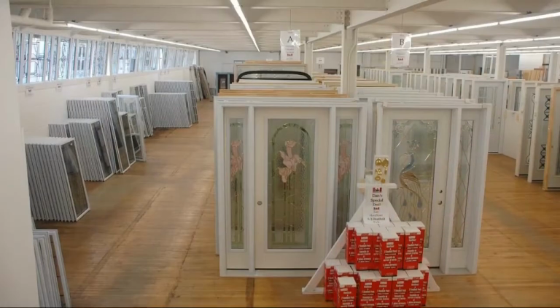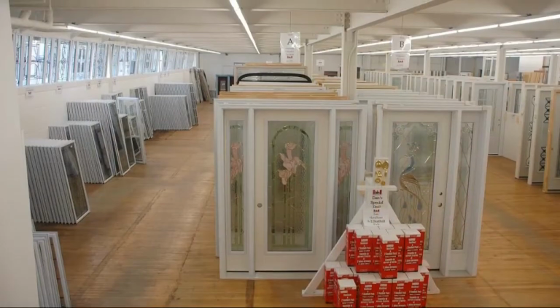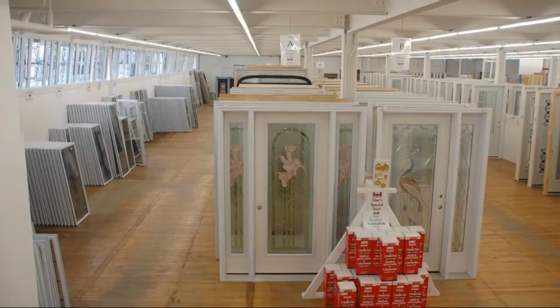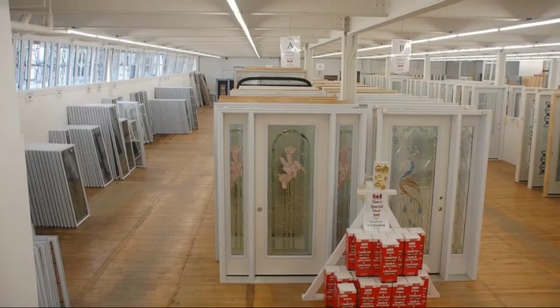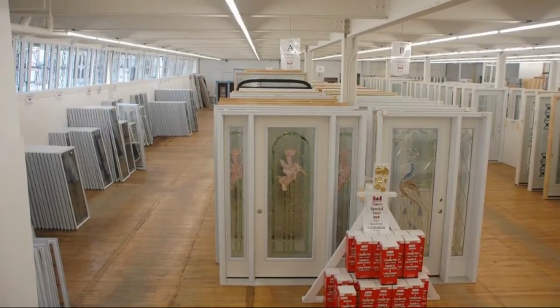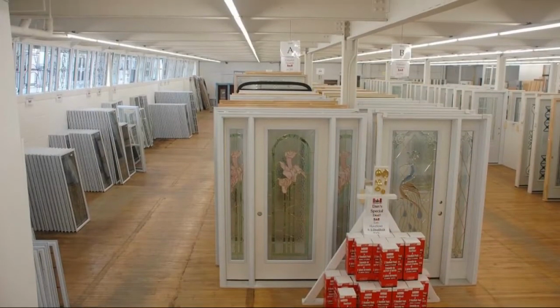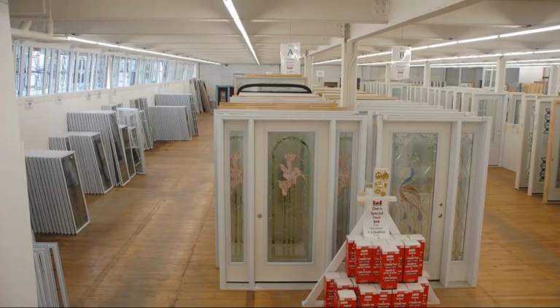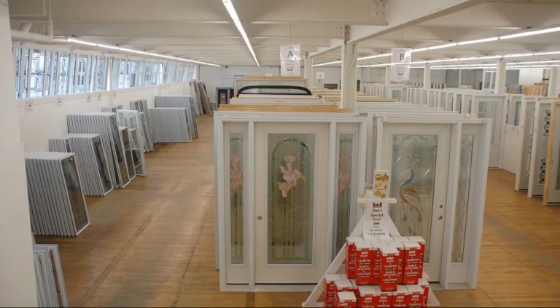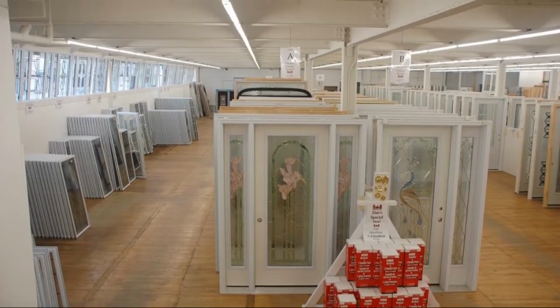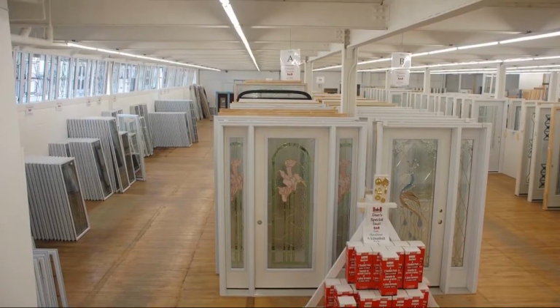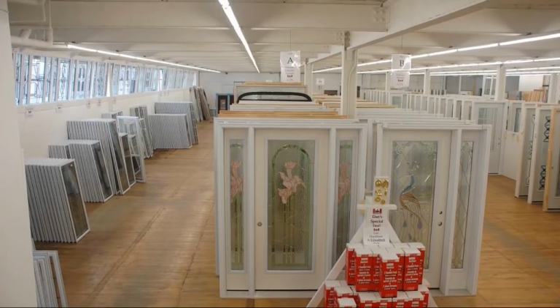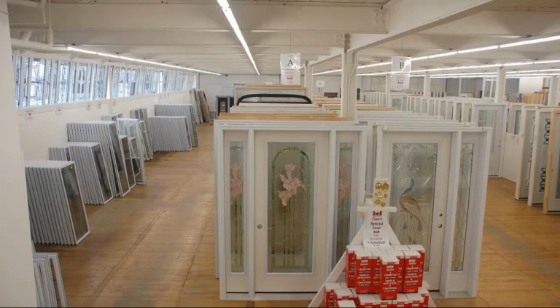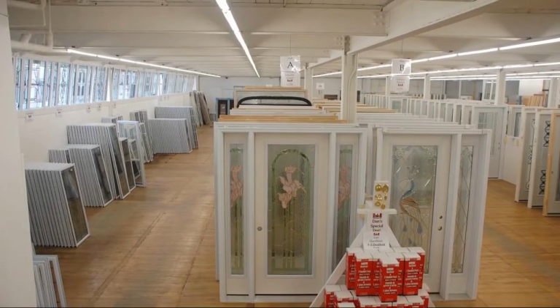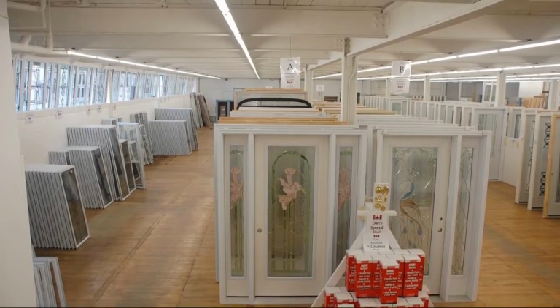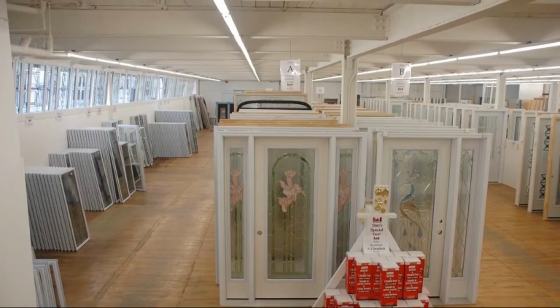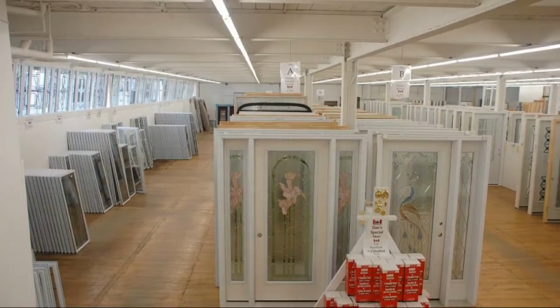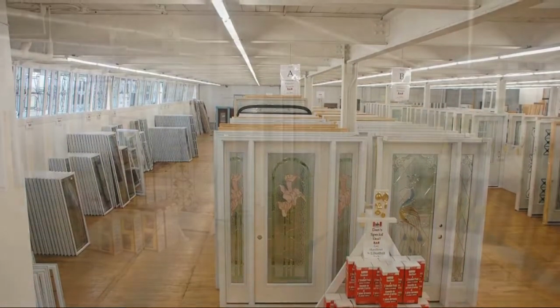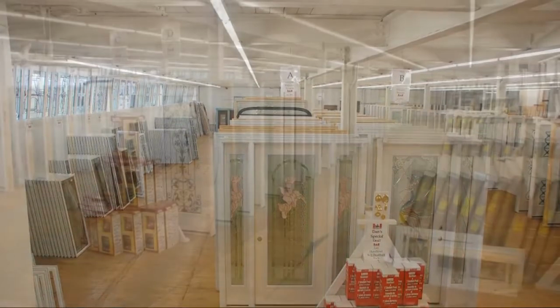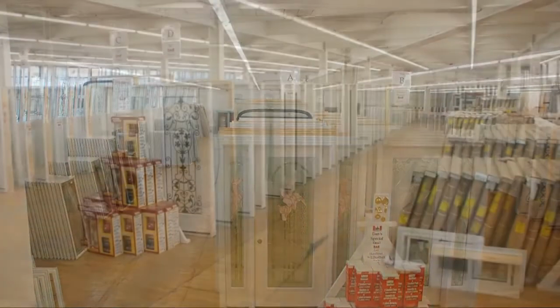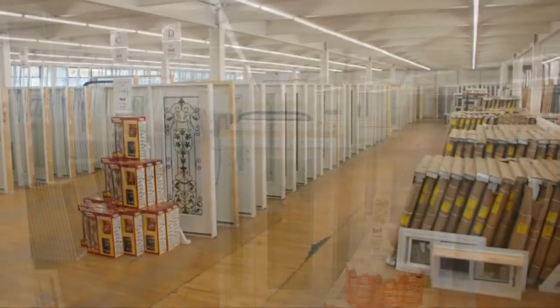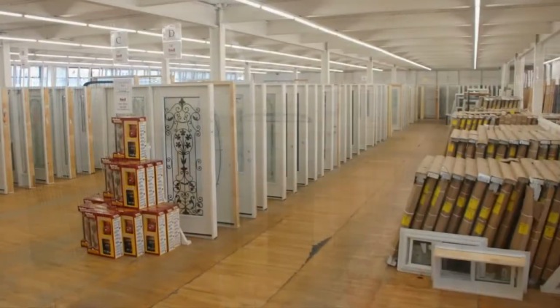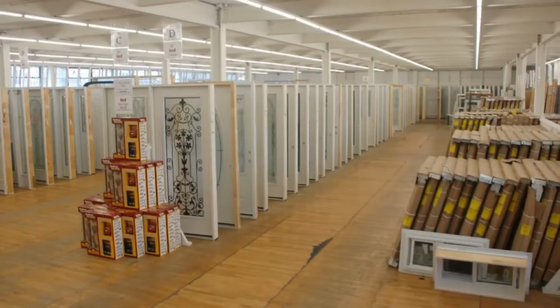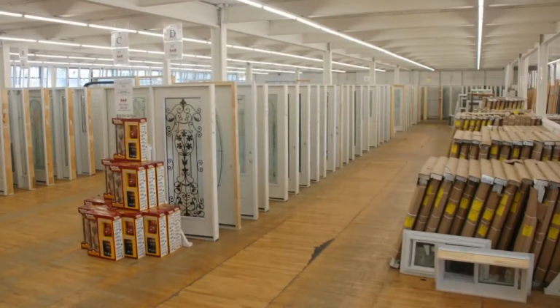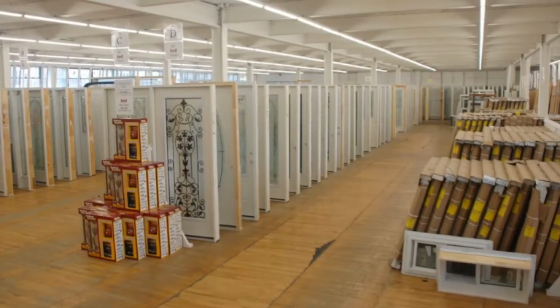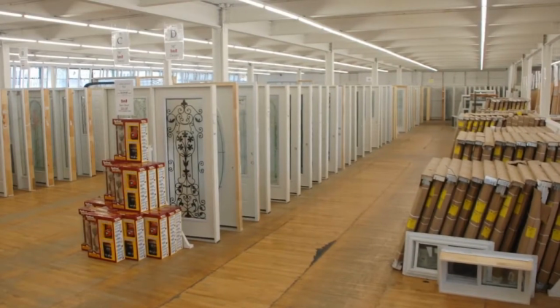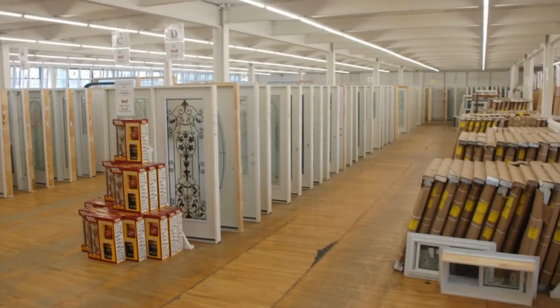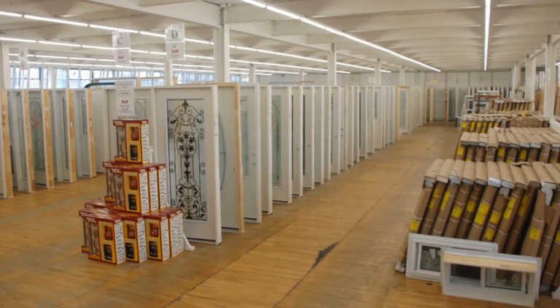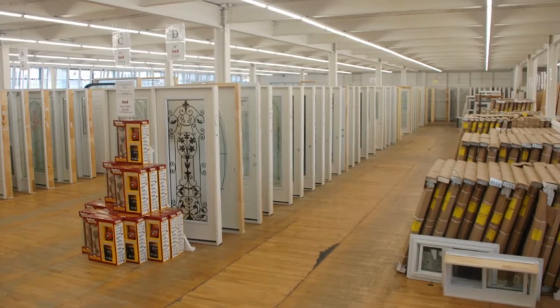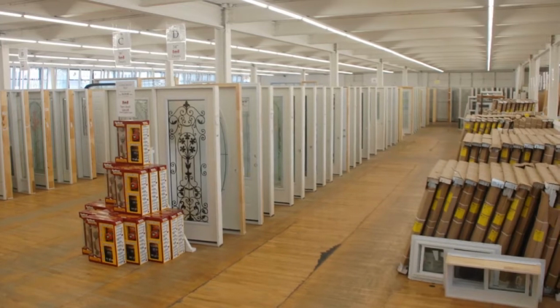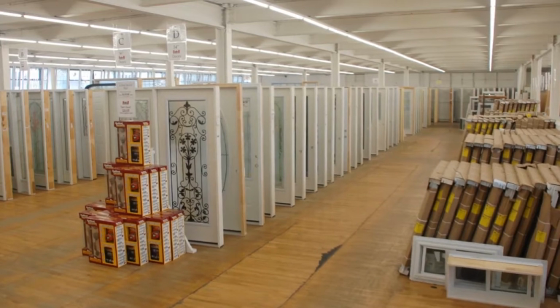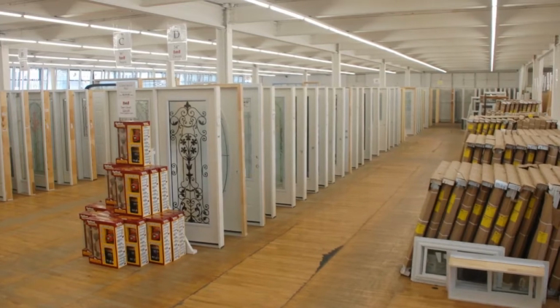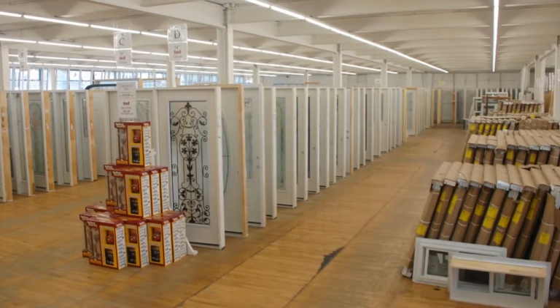Here at Dan's Discount Windows and Doors, we have a wide selection of interior and exterior doors. Call us today for a Dan's Good Deal.